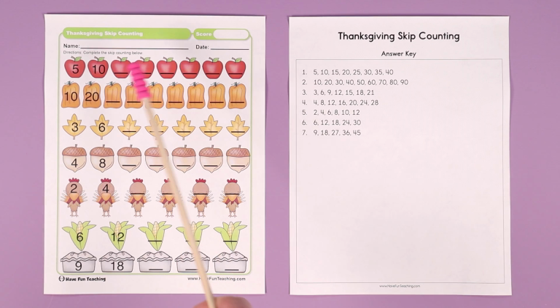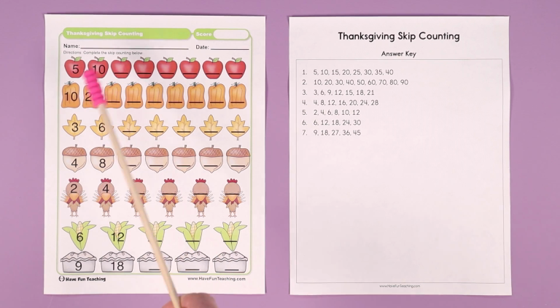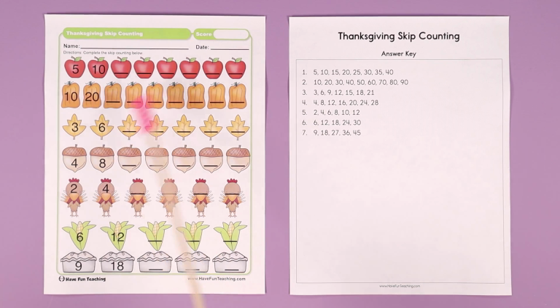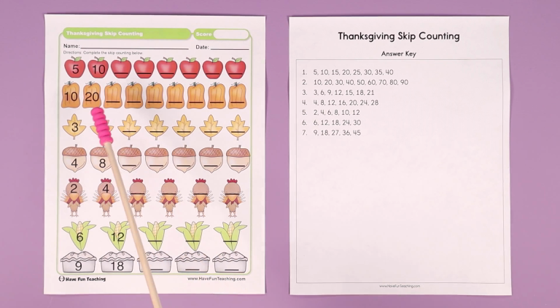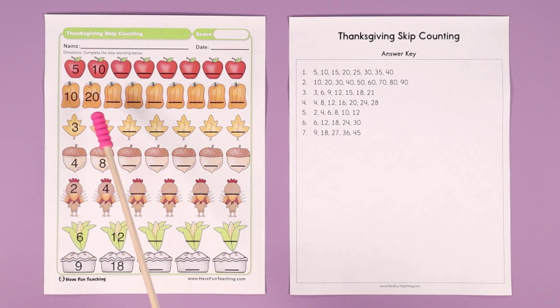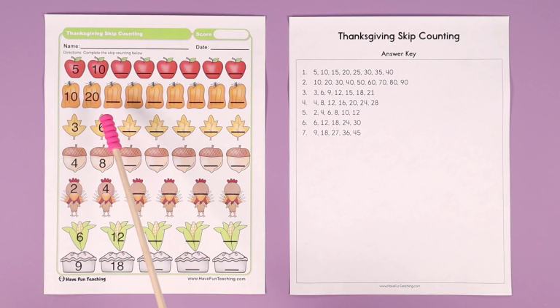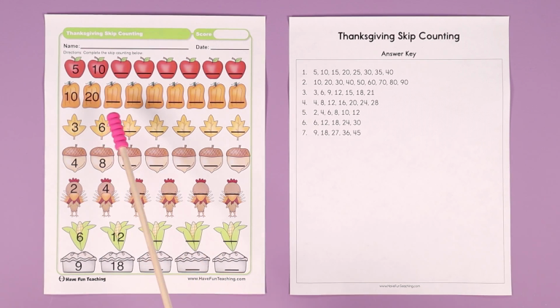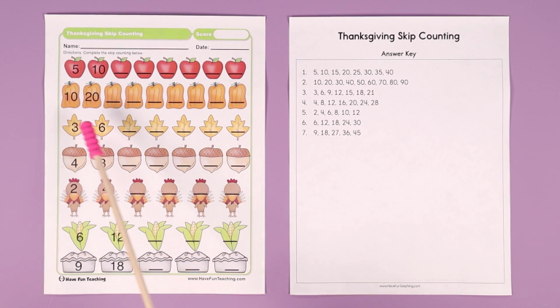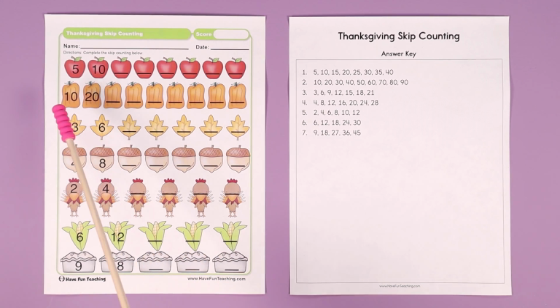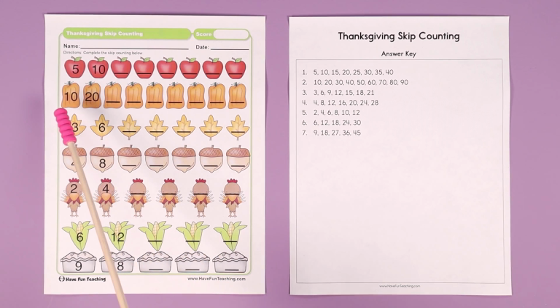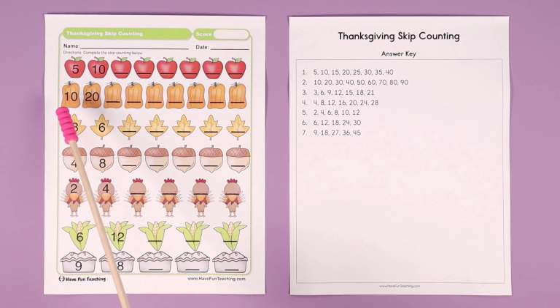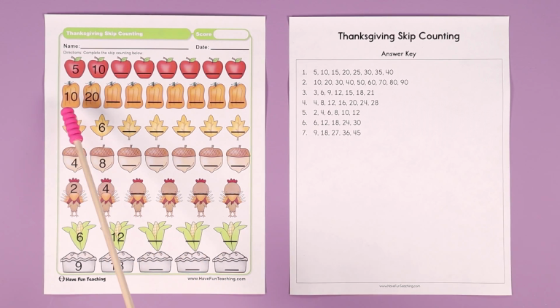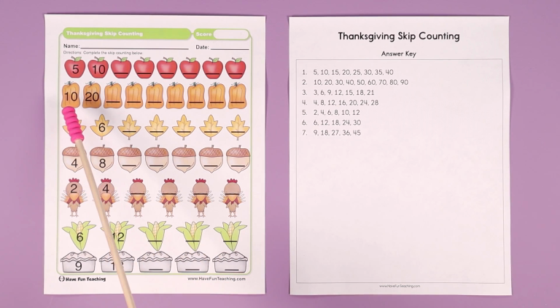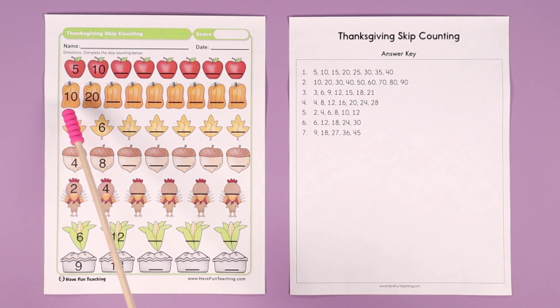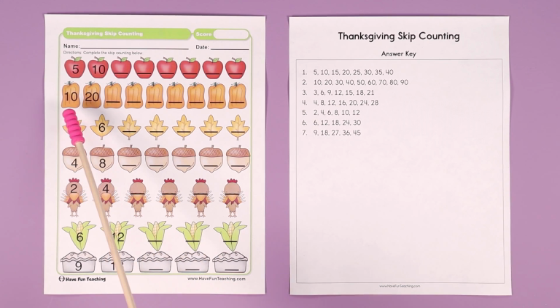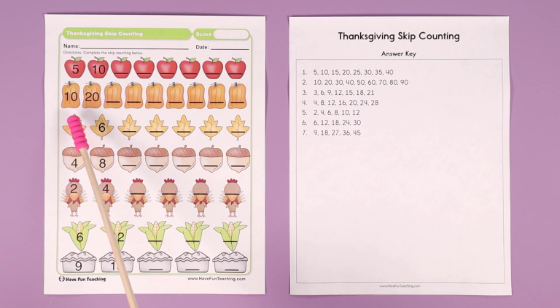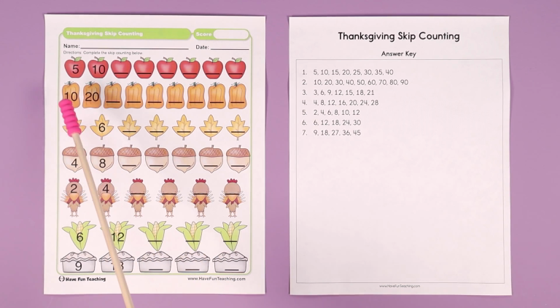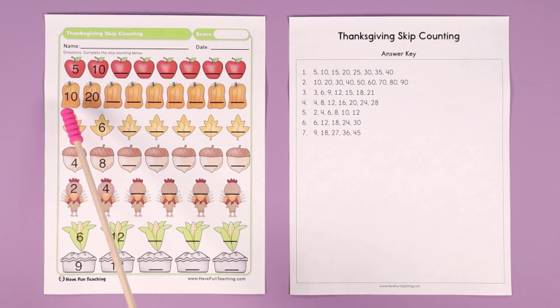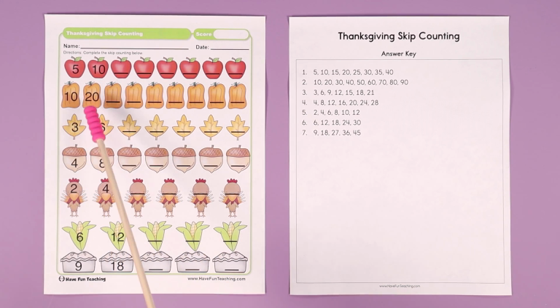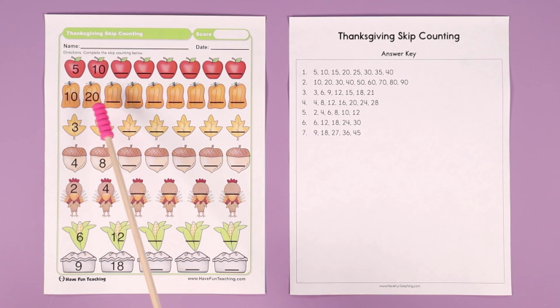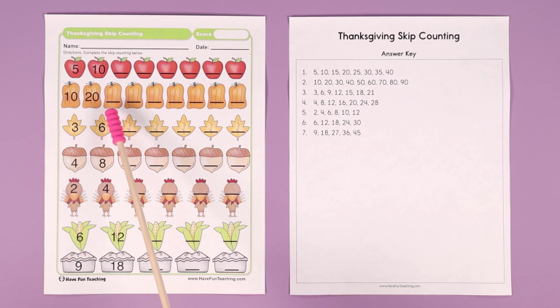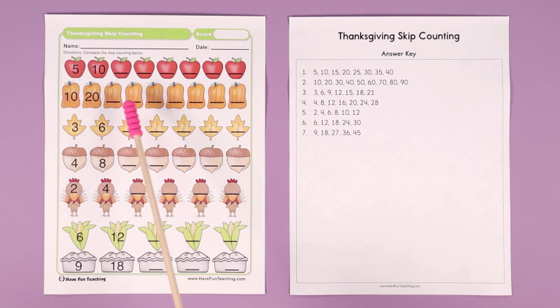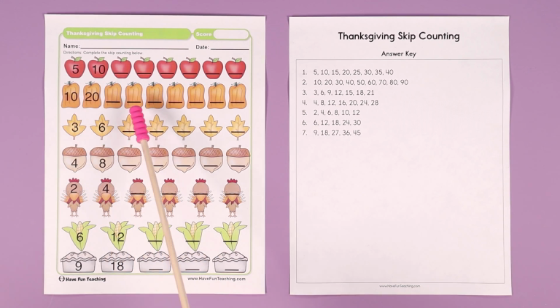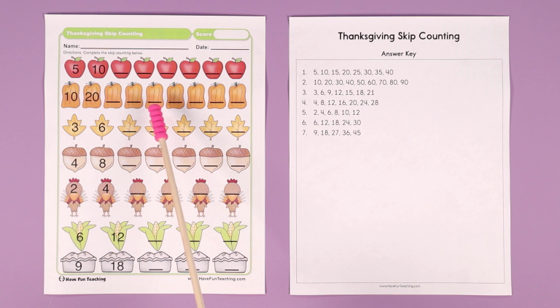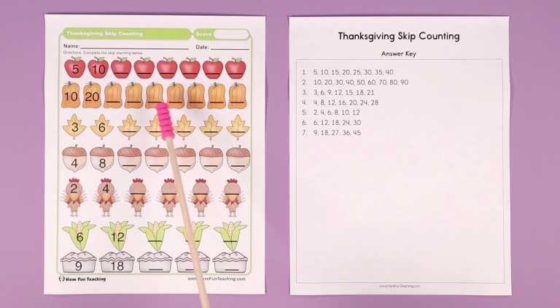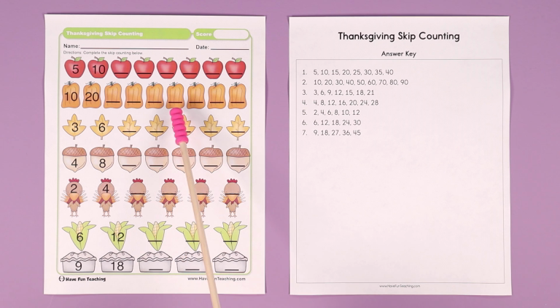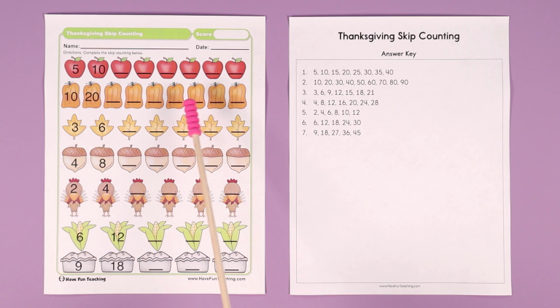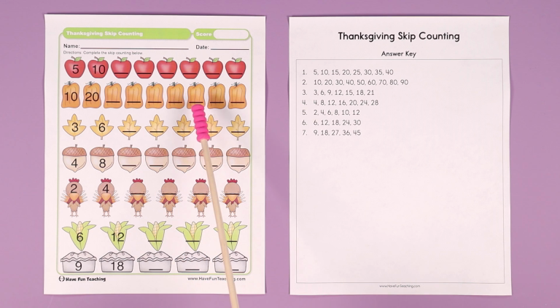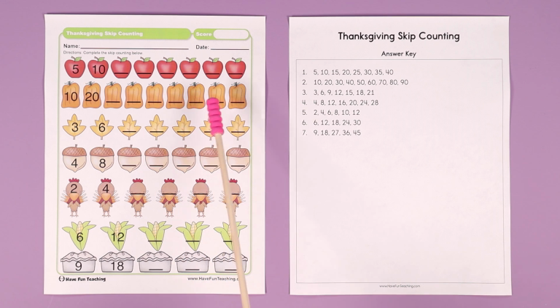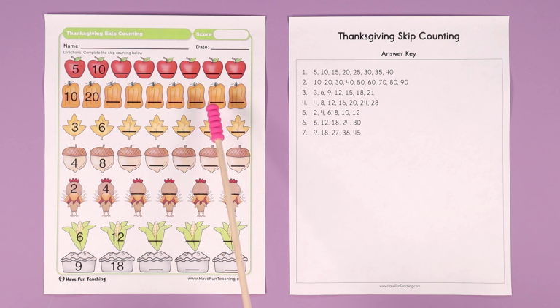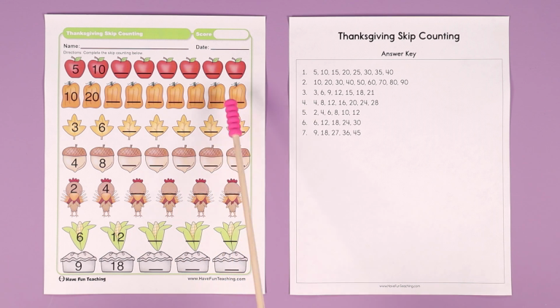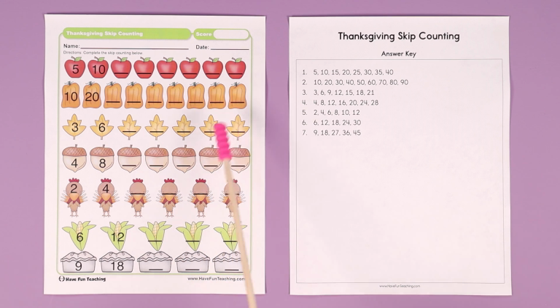Let's move on to the pumpkins. We've got skip counting by tens: 10, 20, 30, 40, 50, 60, 70, 80, 90.